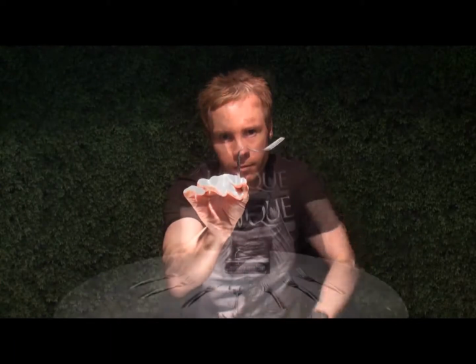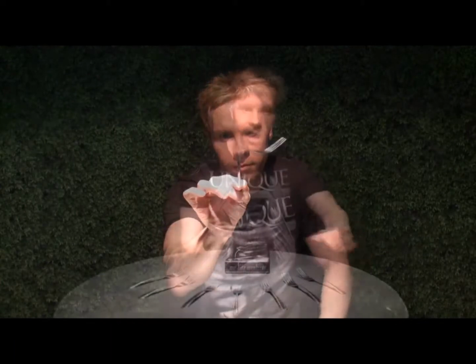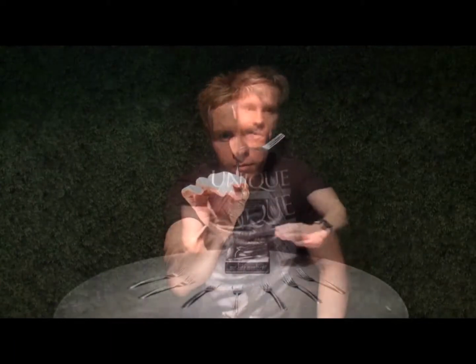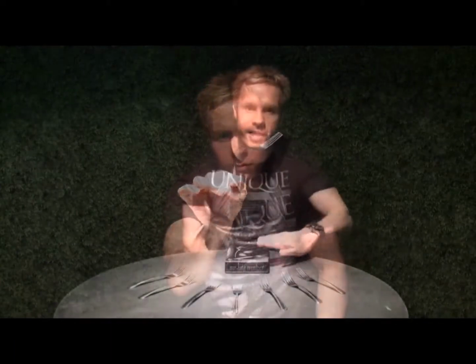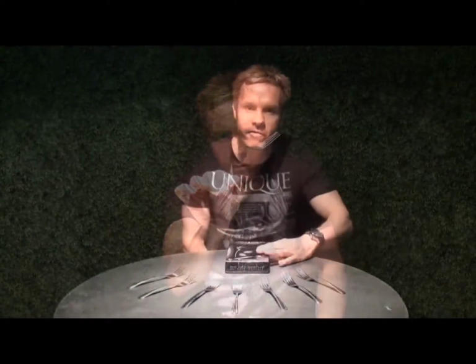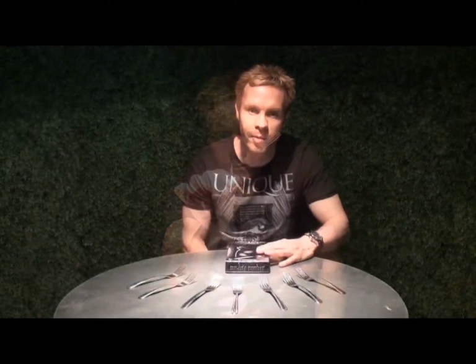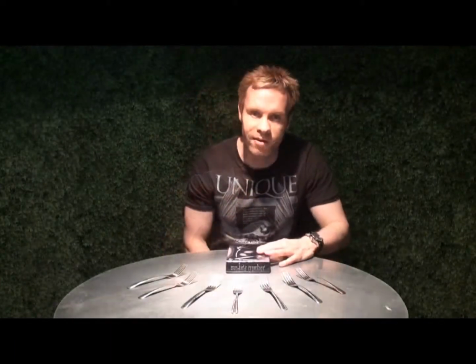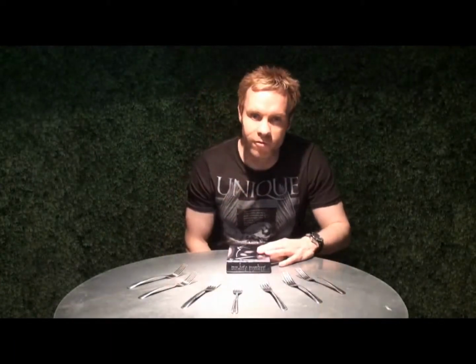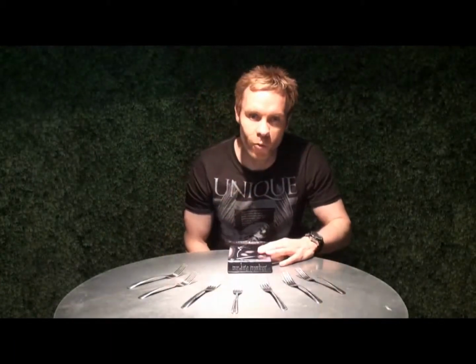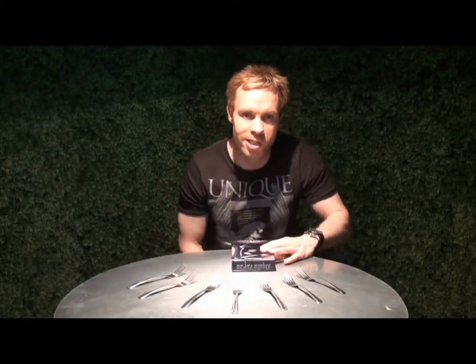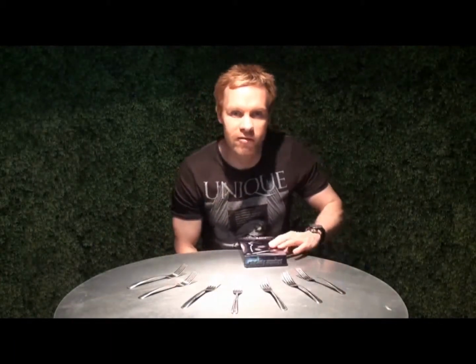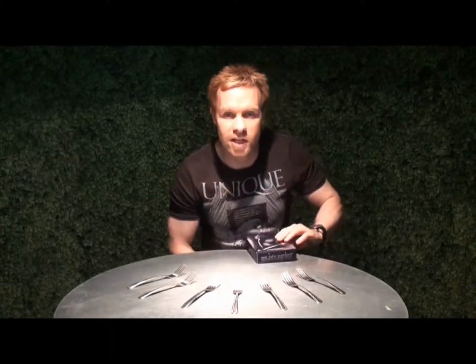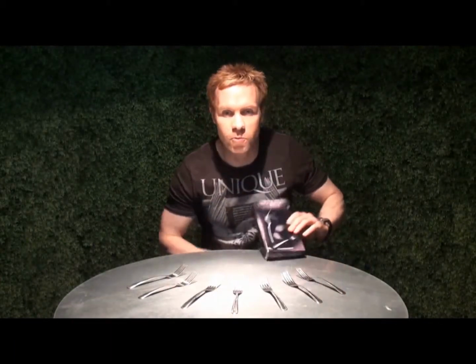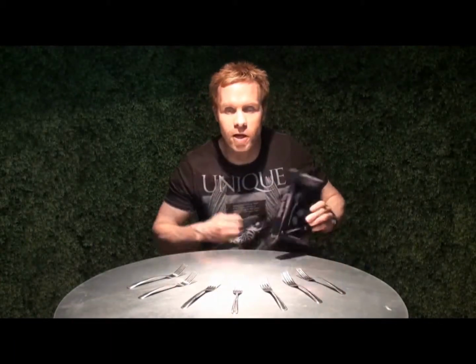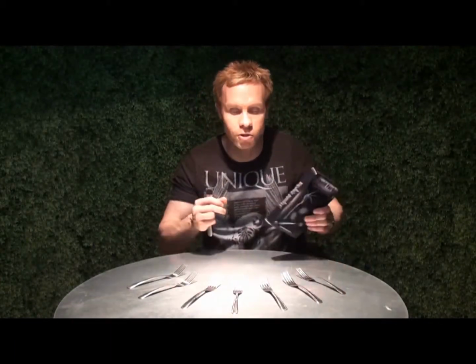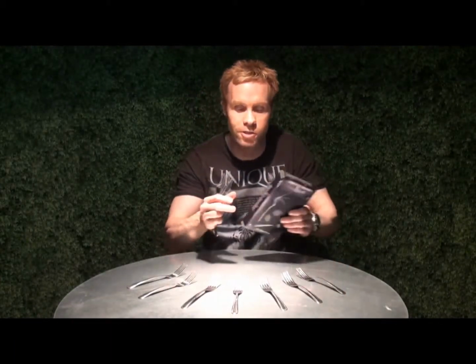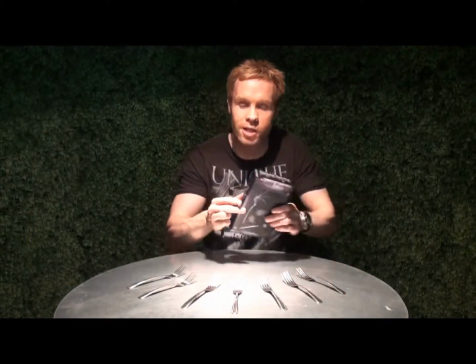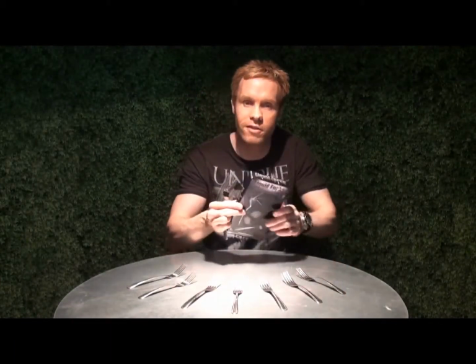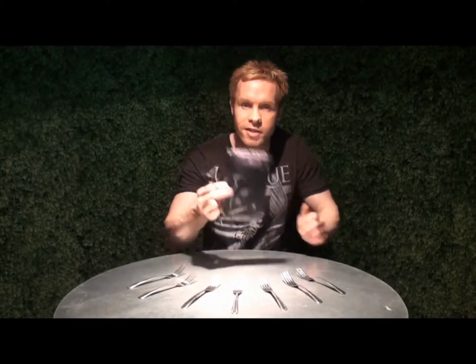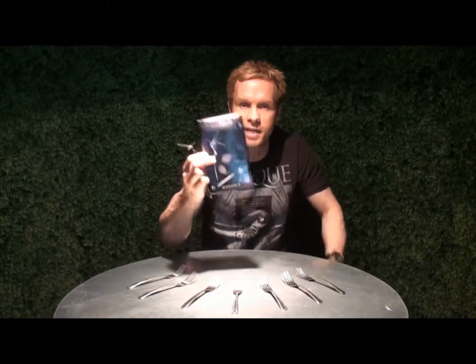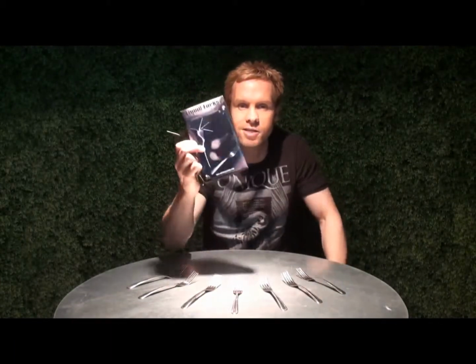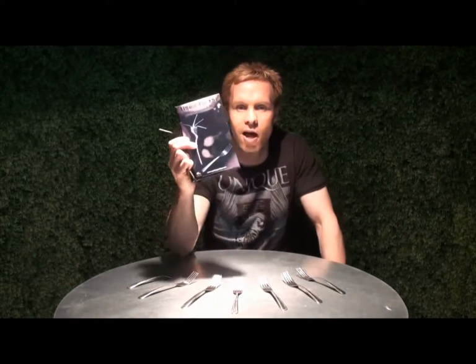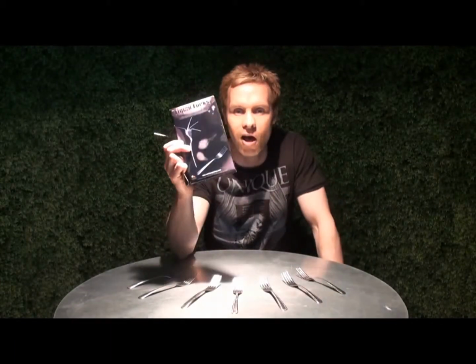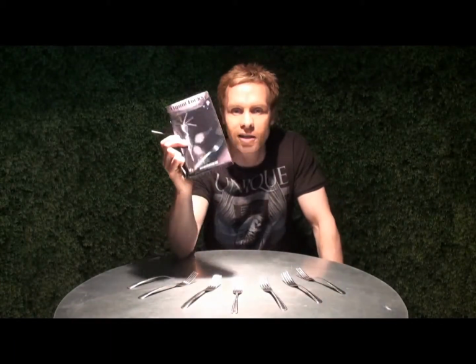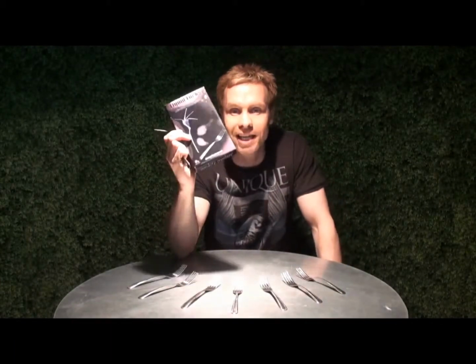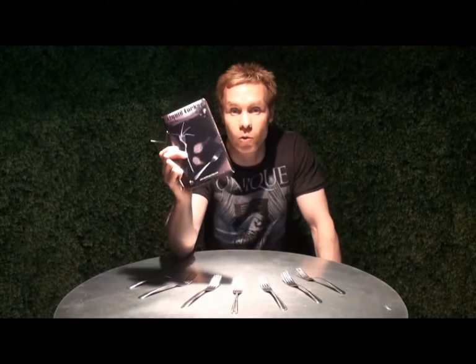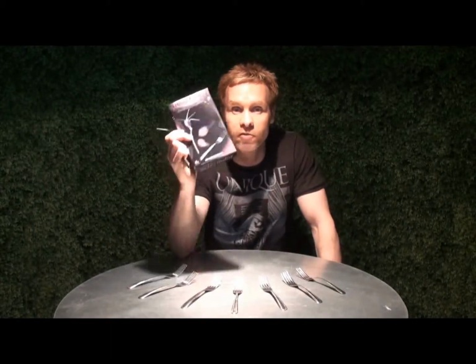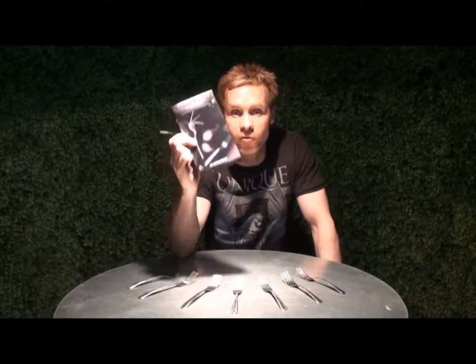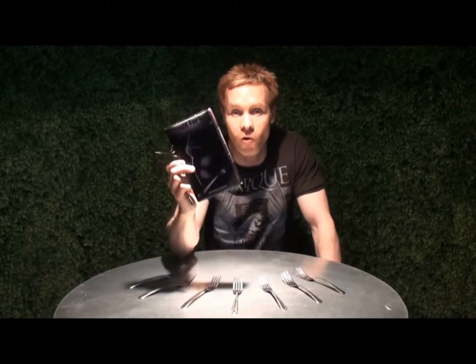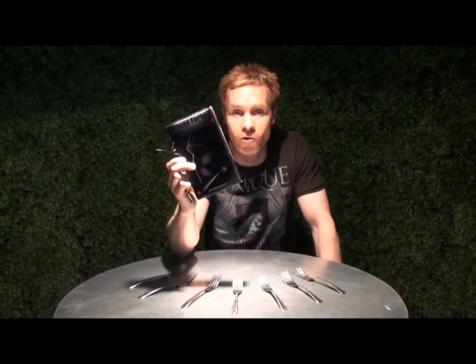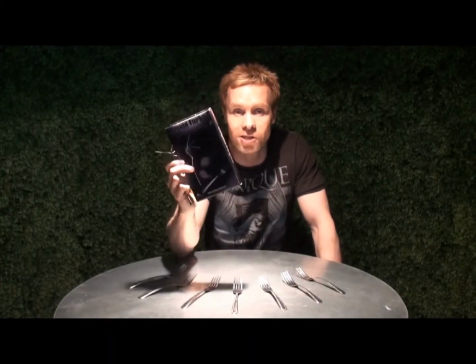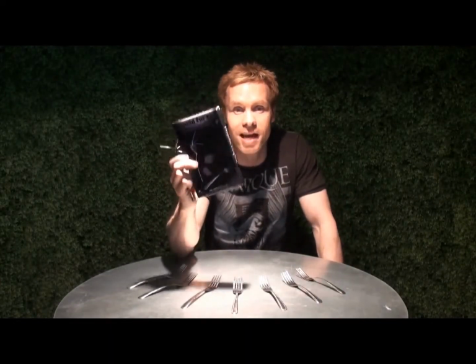Hi, I'm David Penn from WizardFX Productions, and these are liquid forks.